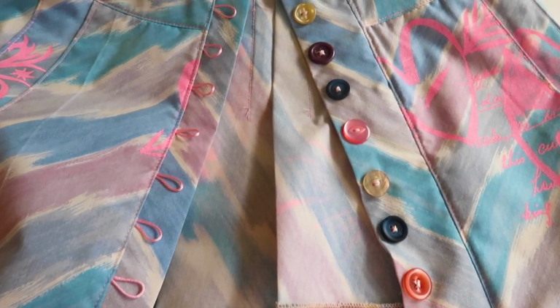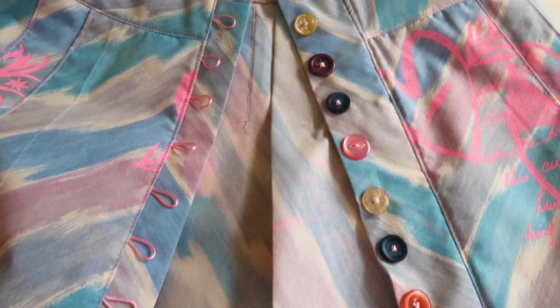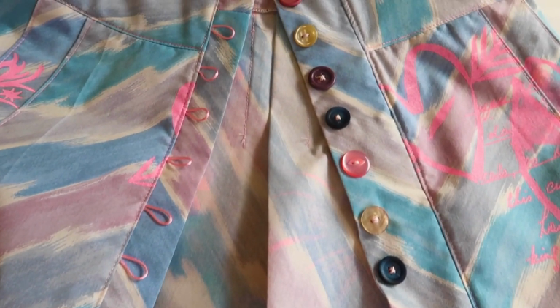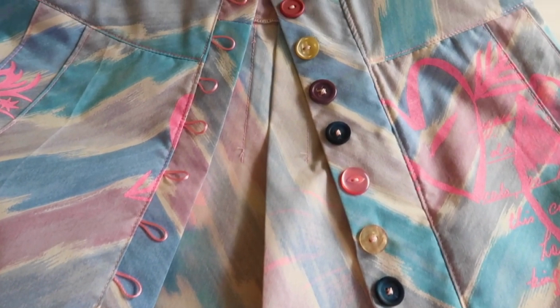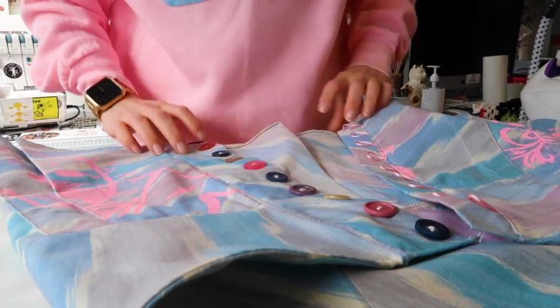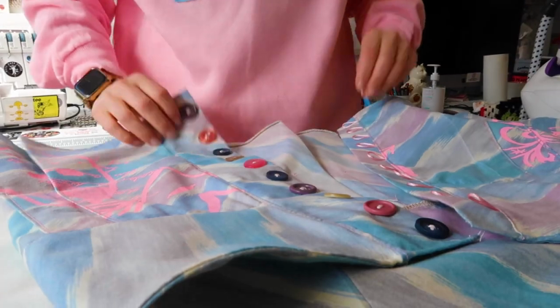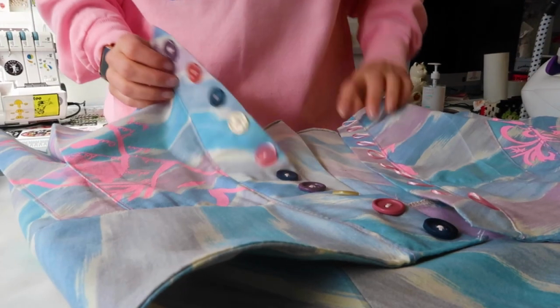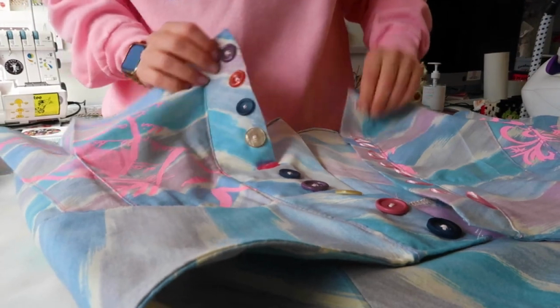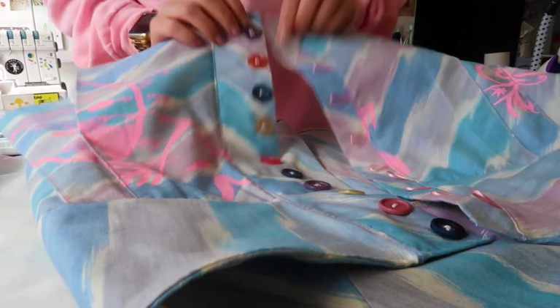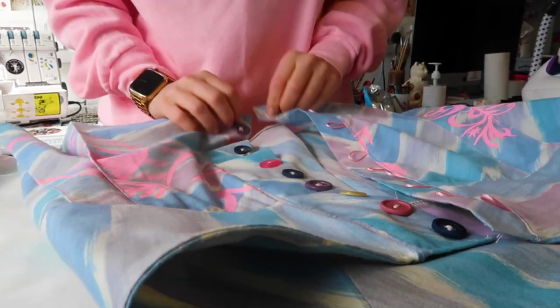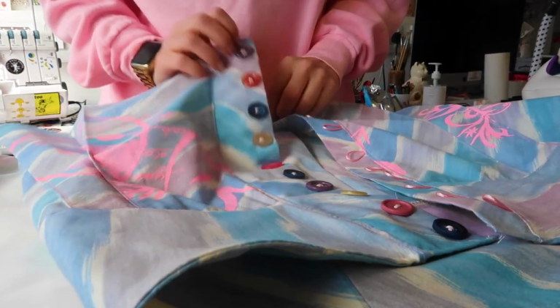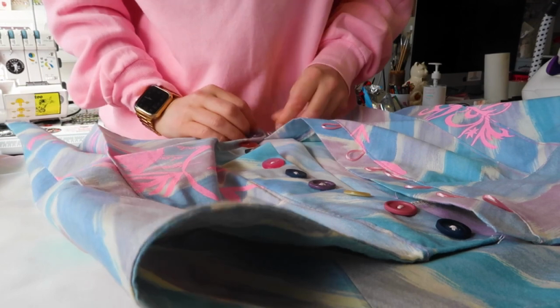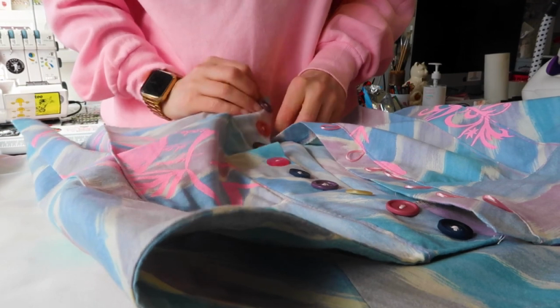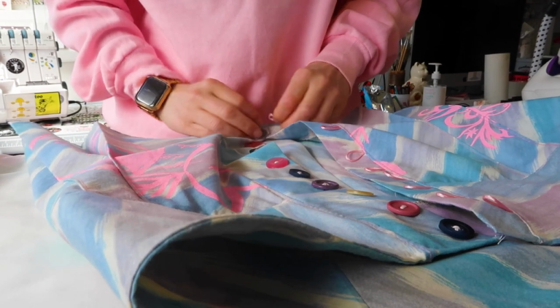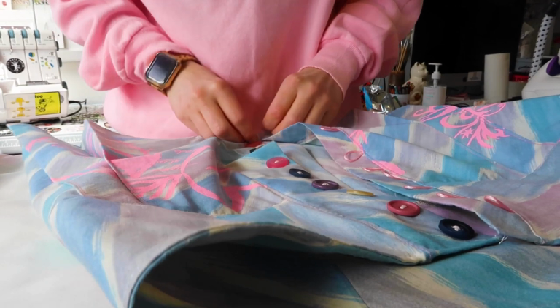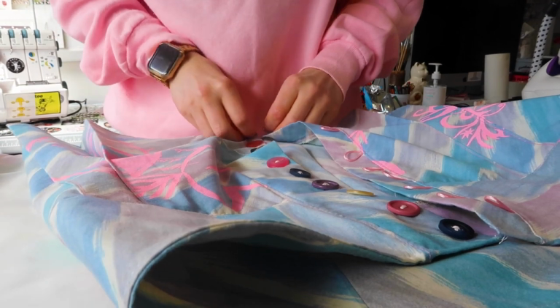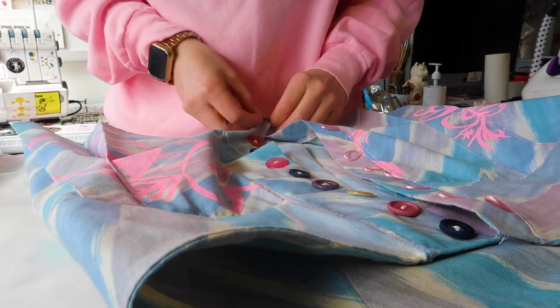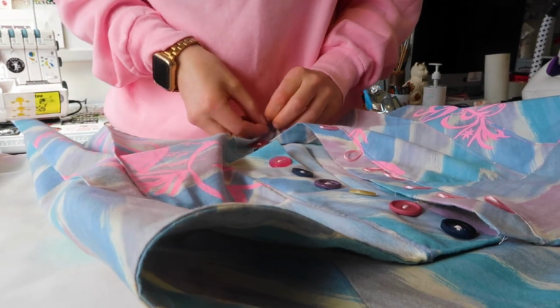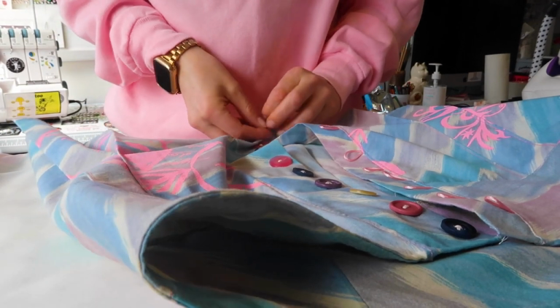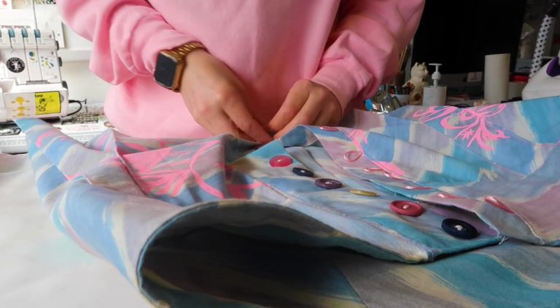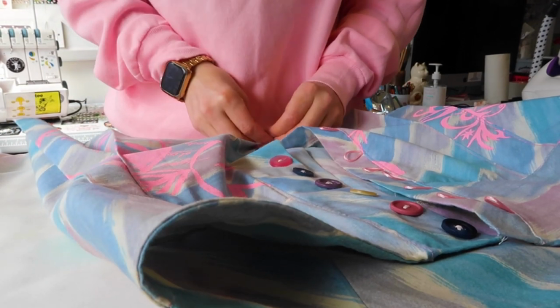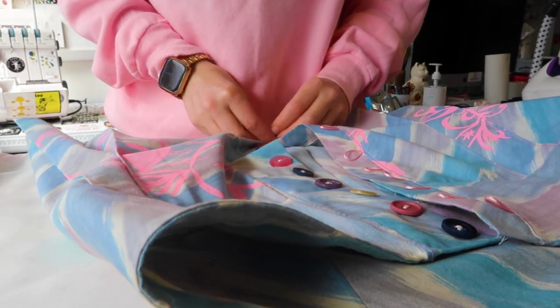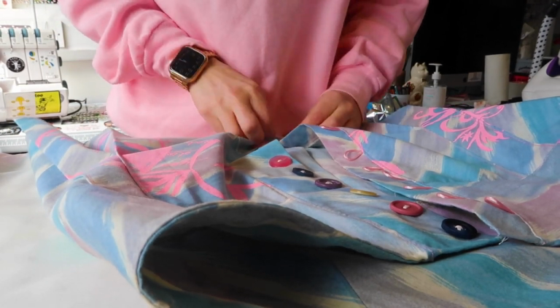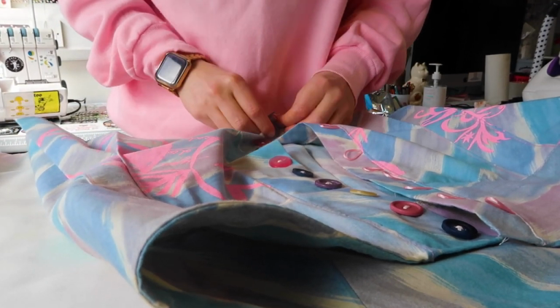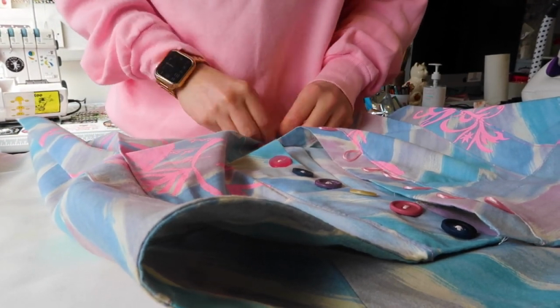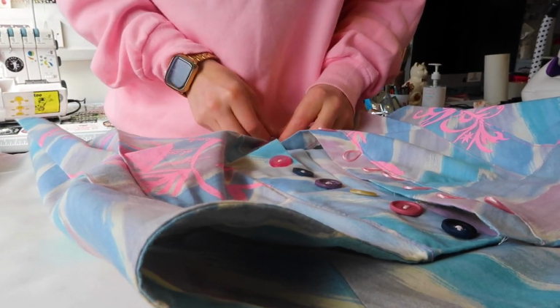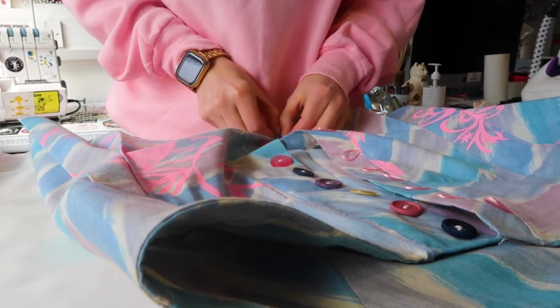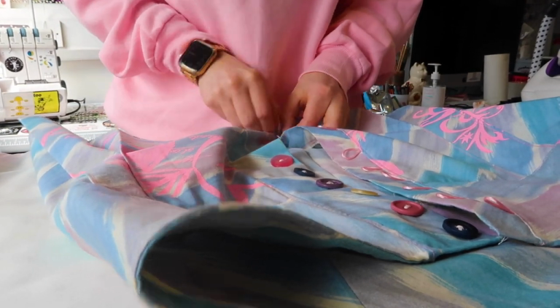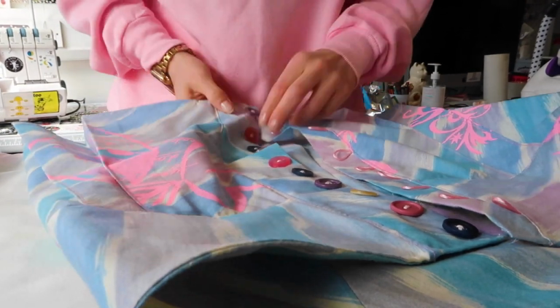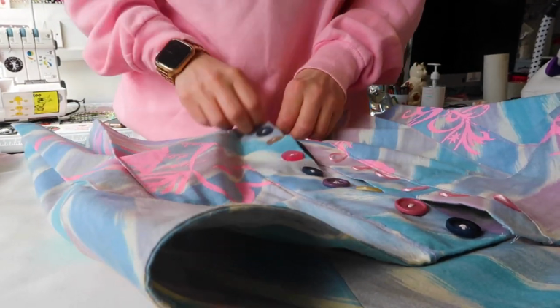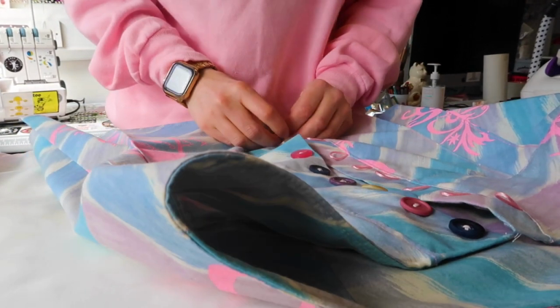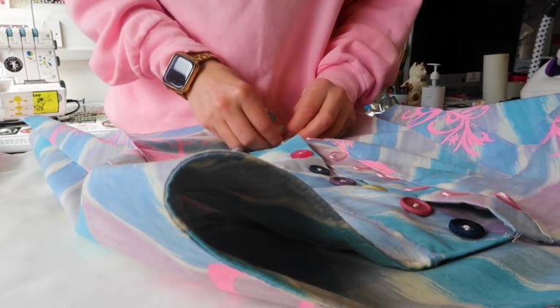And then here's me back in the studio — here's another skirt with all these buttons that I'm just going to button up one by one.